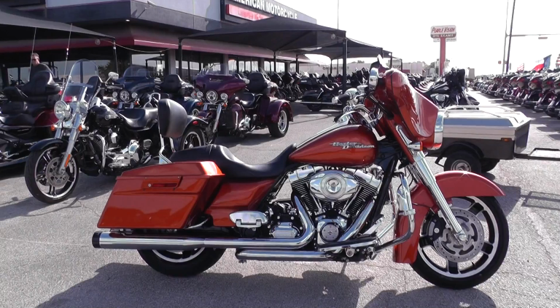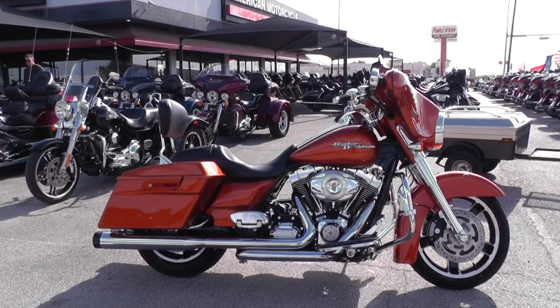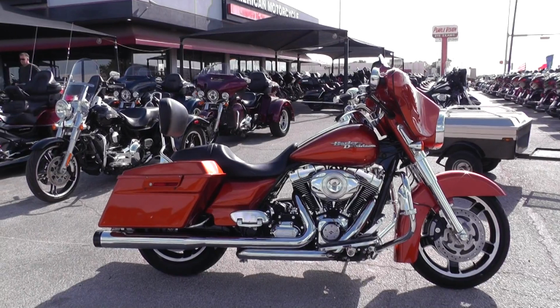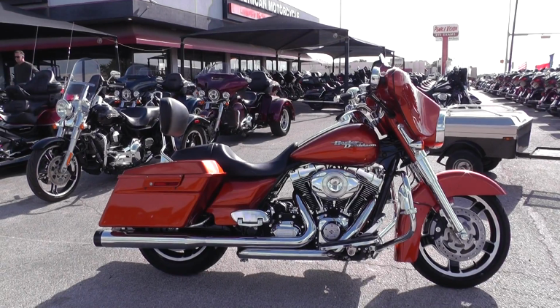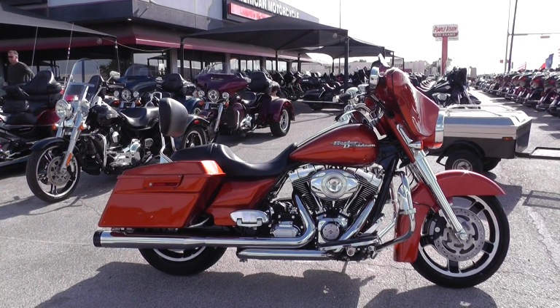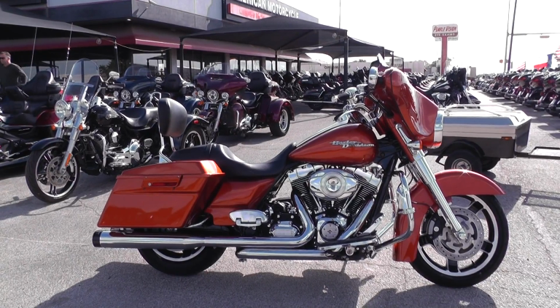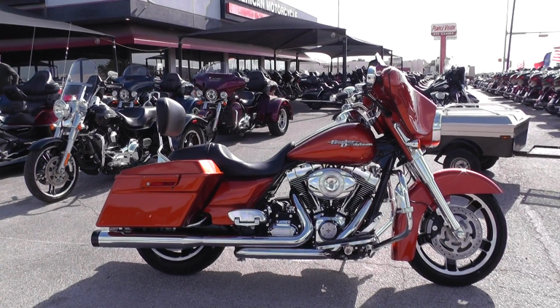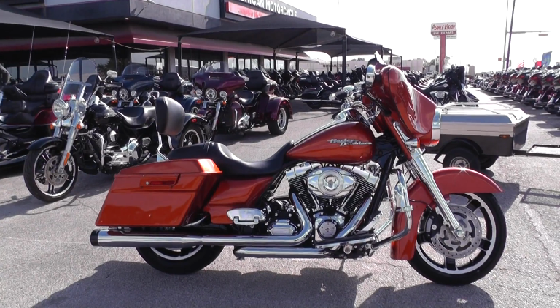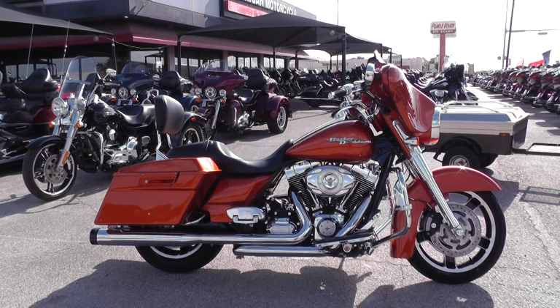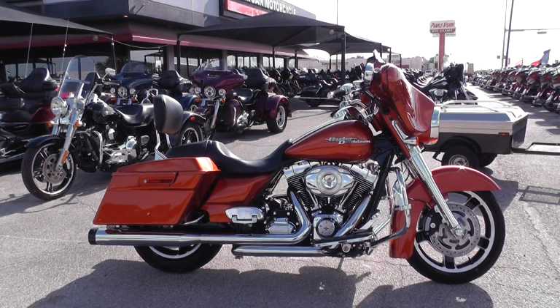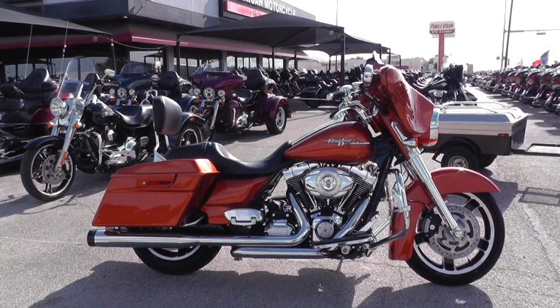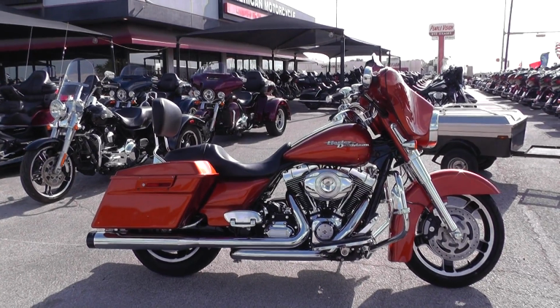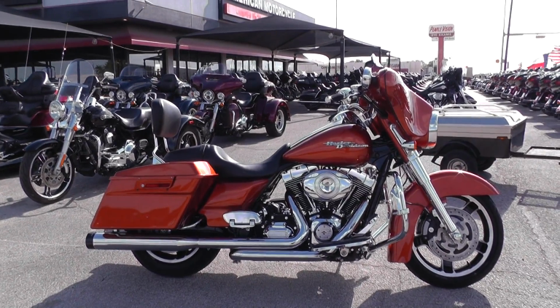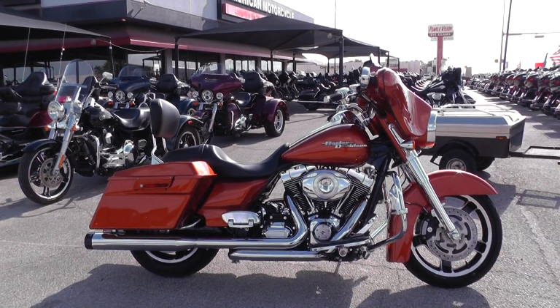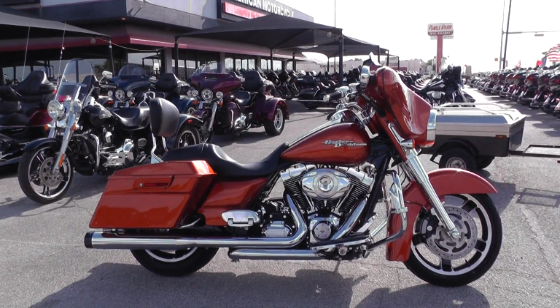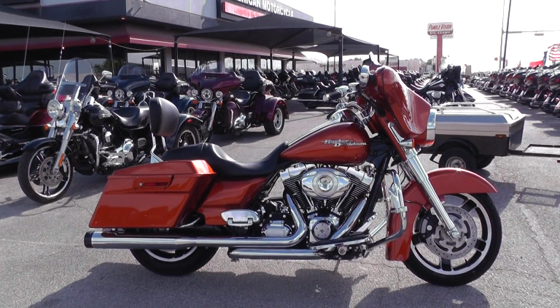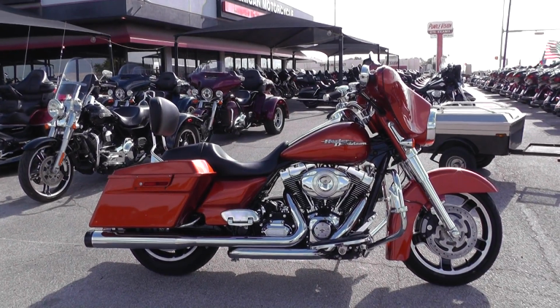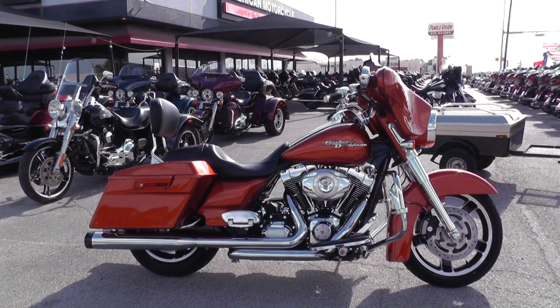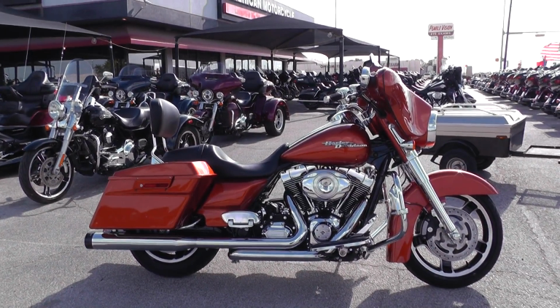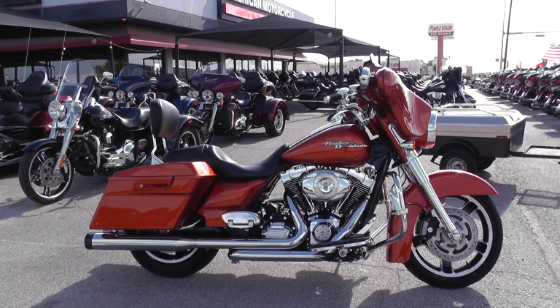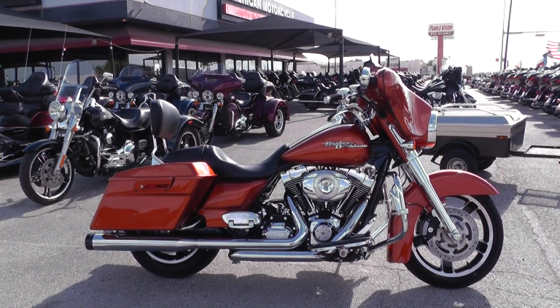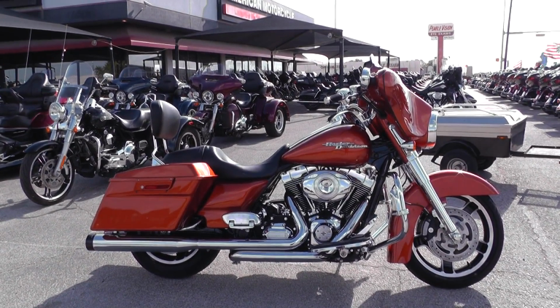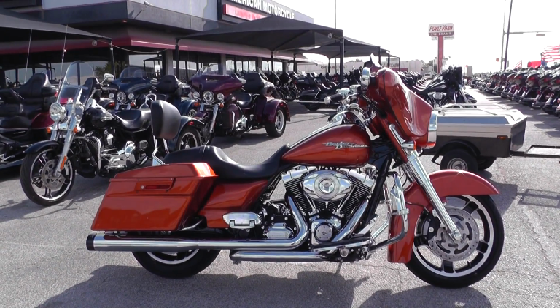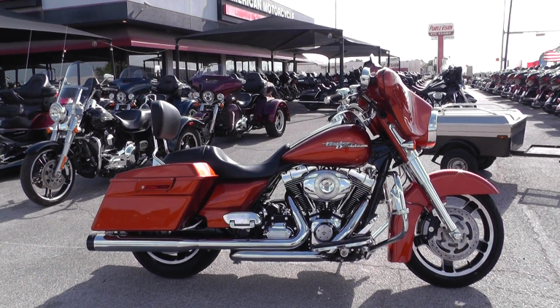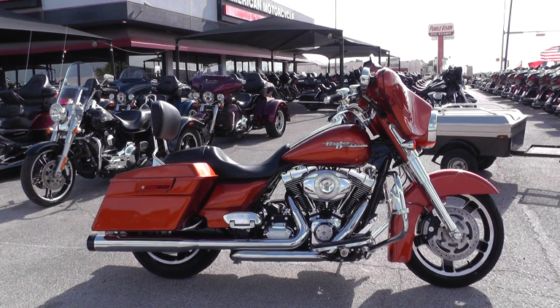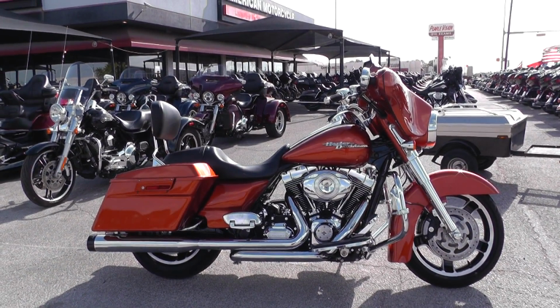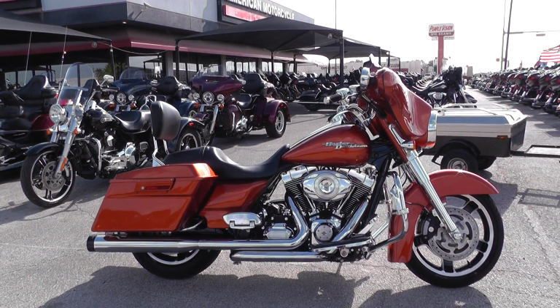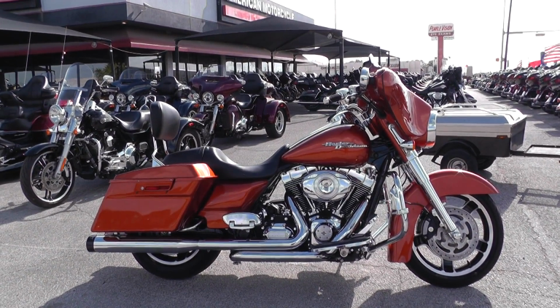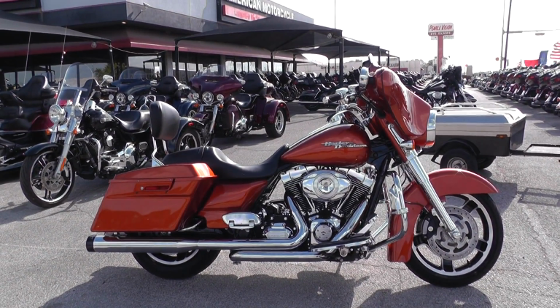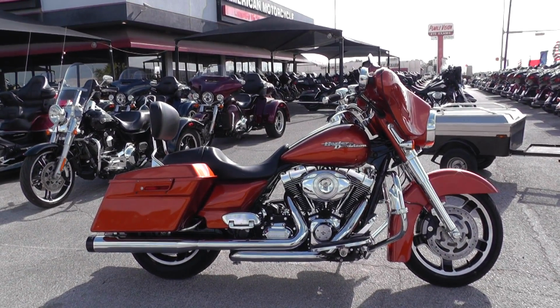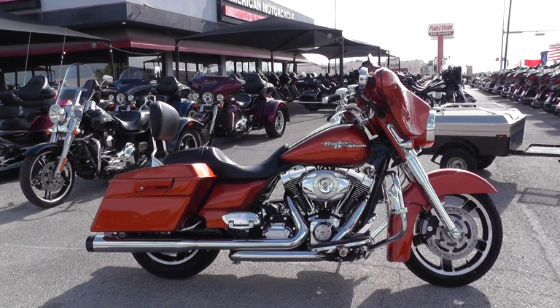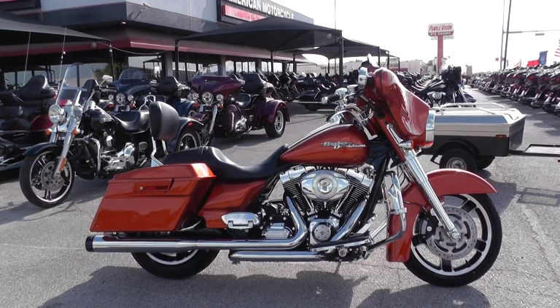Hey guys, Nick here with American Motorcycle Trading Company in Arlington, Texas.